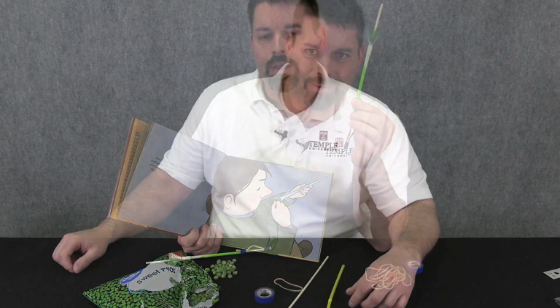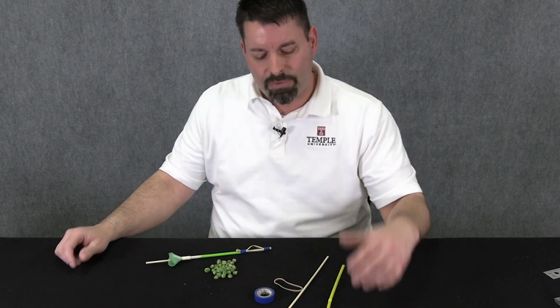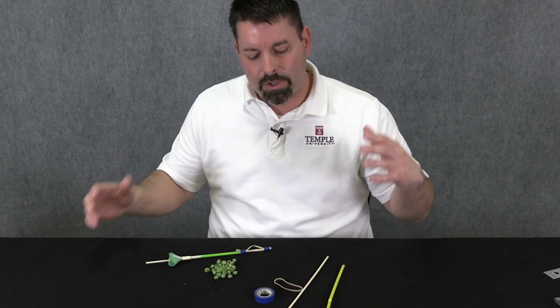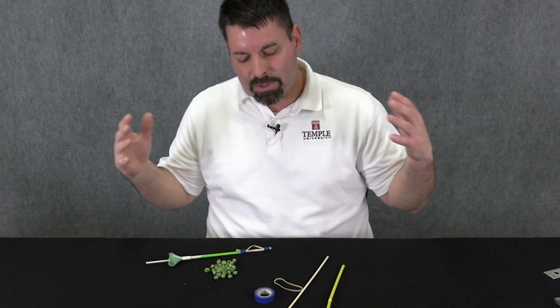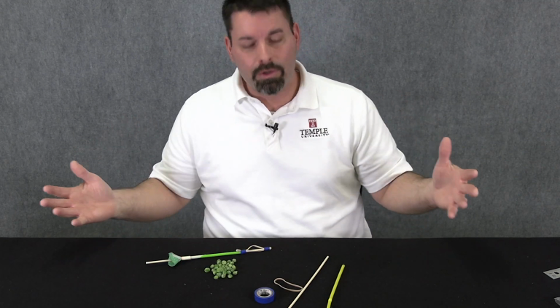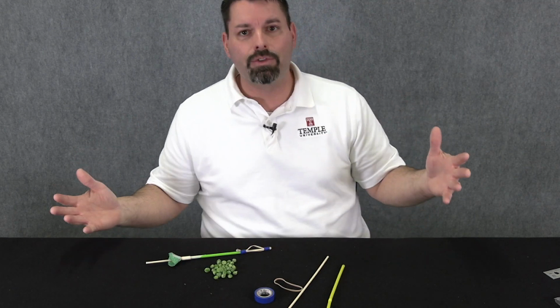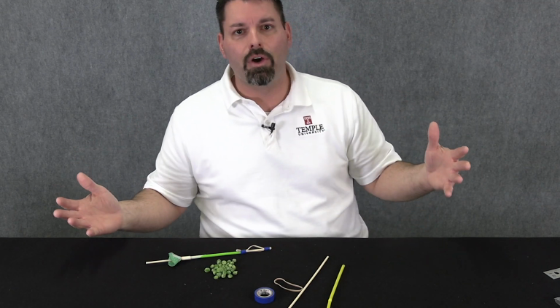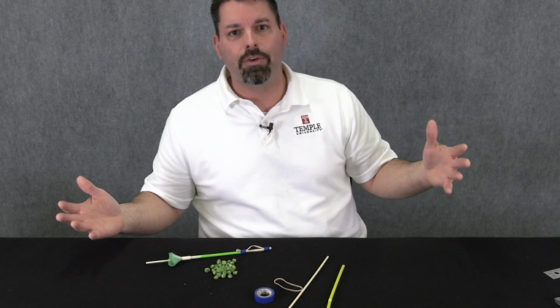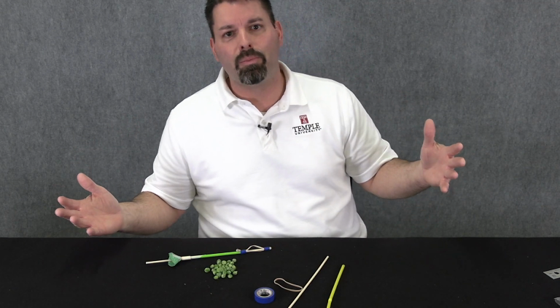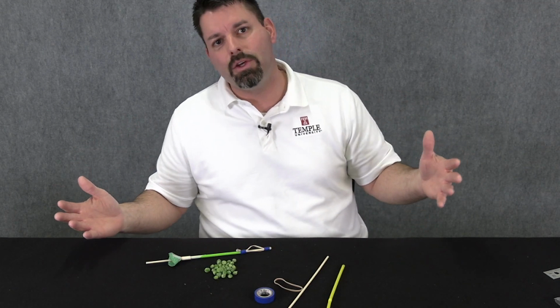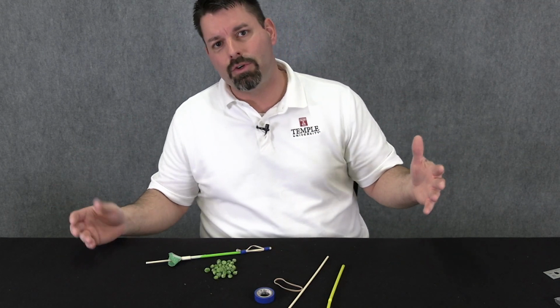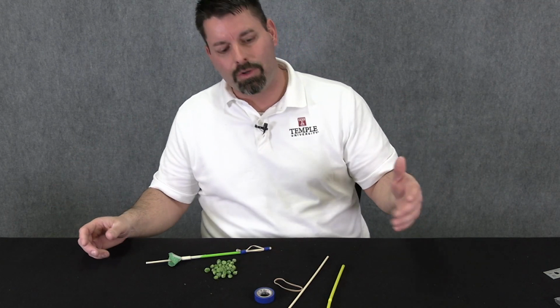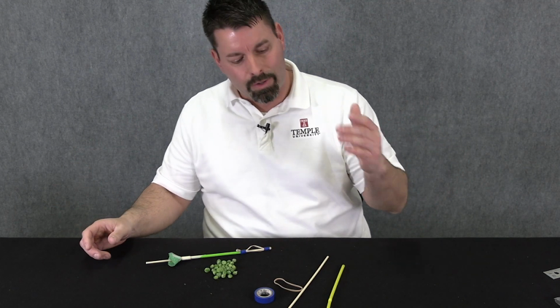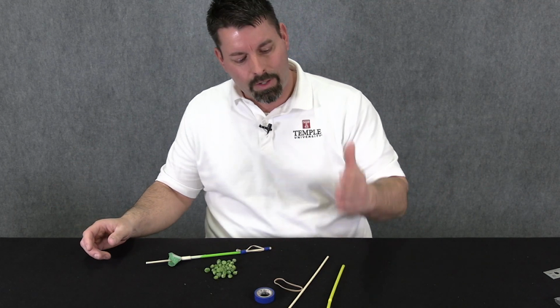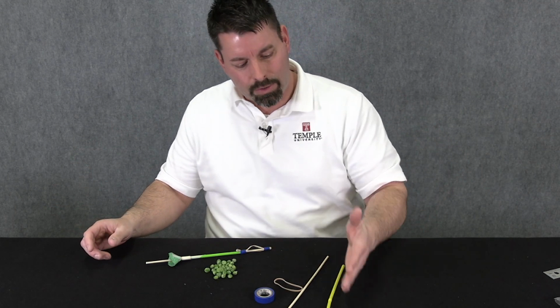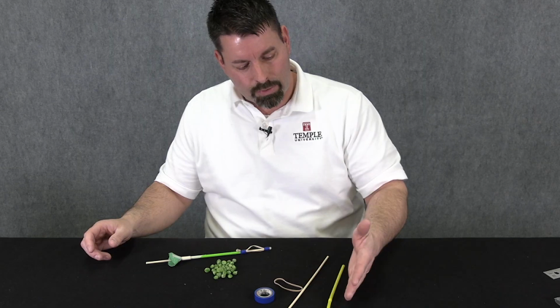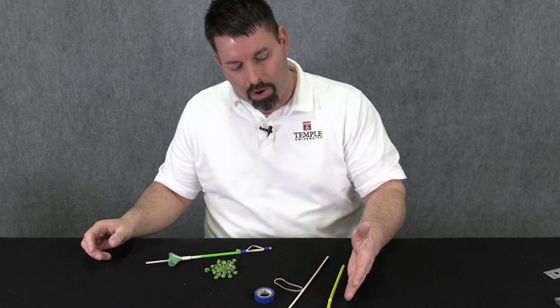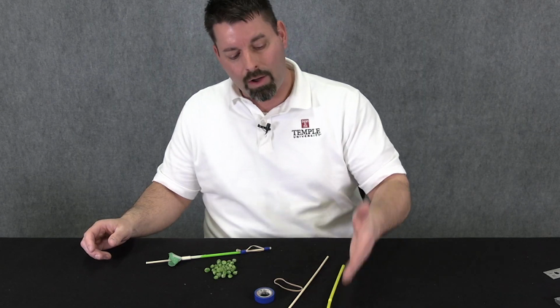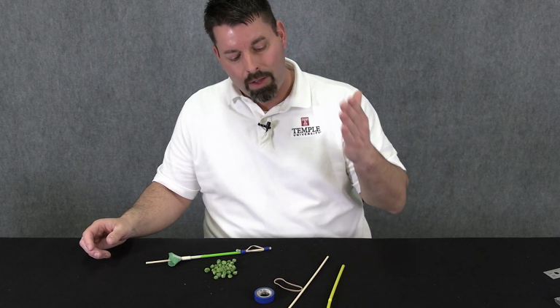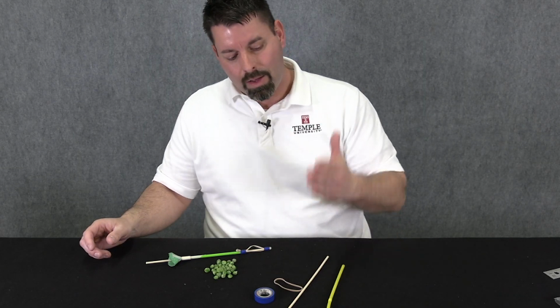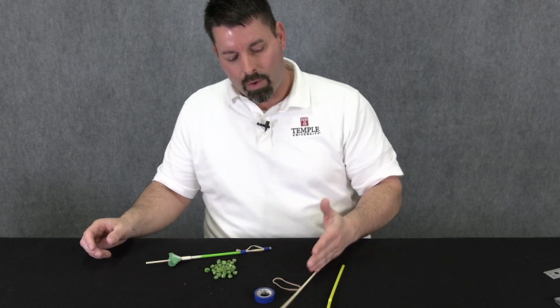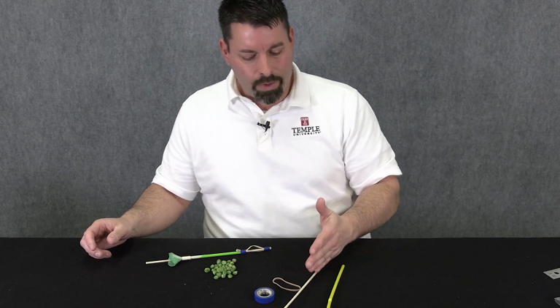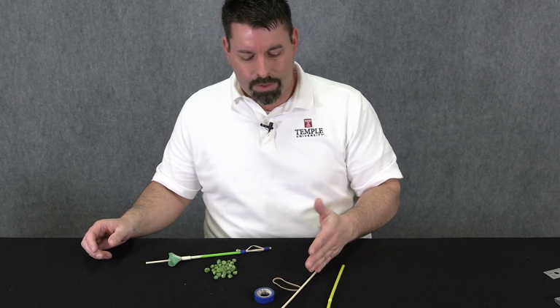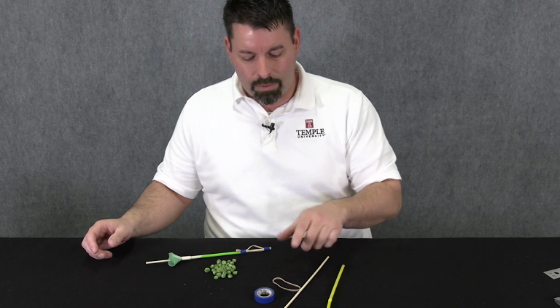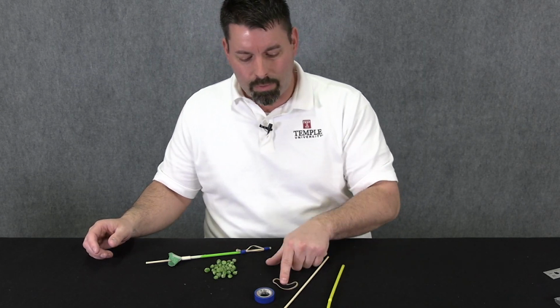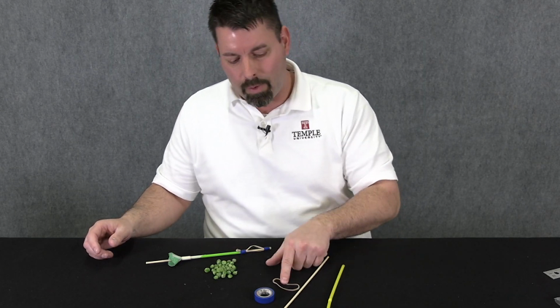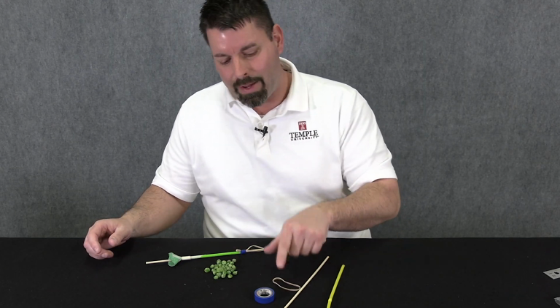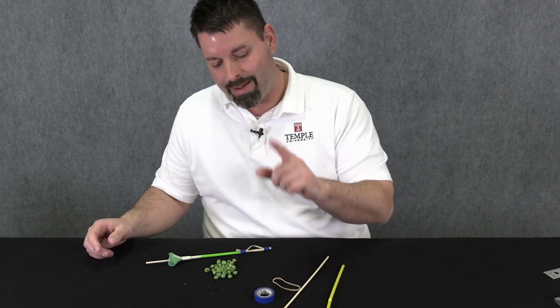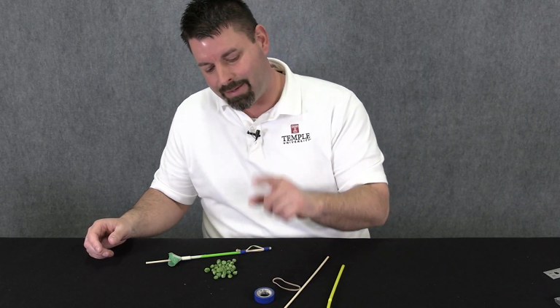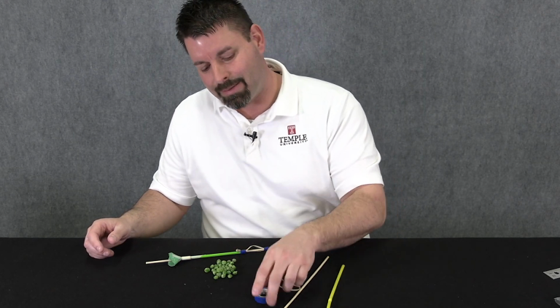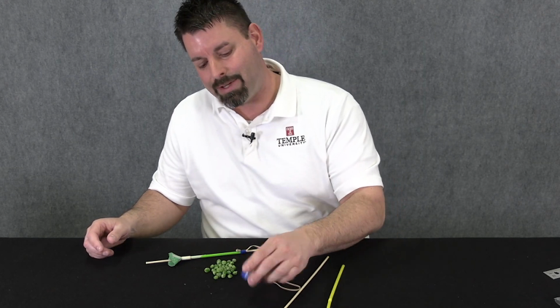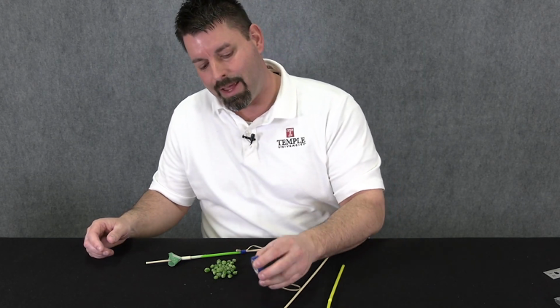As far as materials go for your pea shooter, you're going to need a straw, a wooden skewer, a rubber band, and some tape.